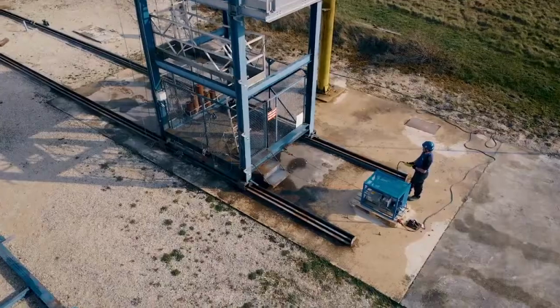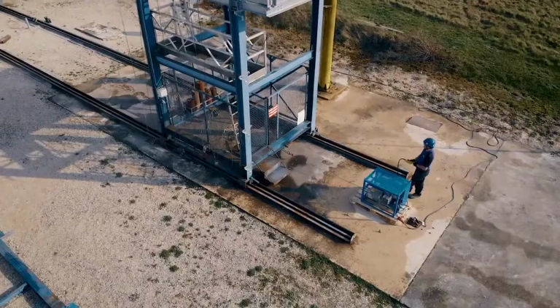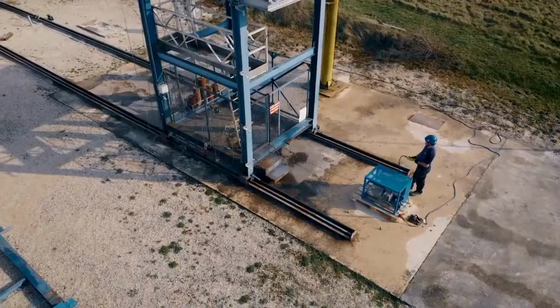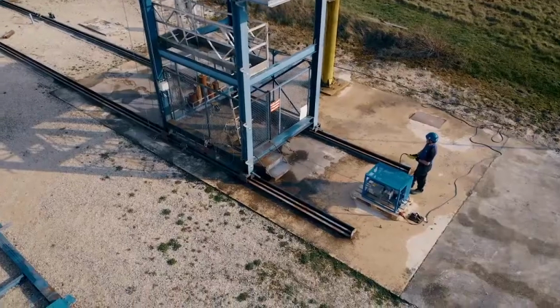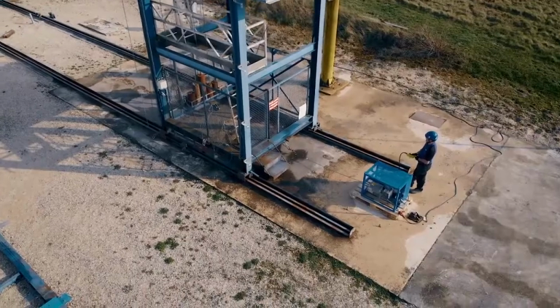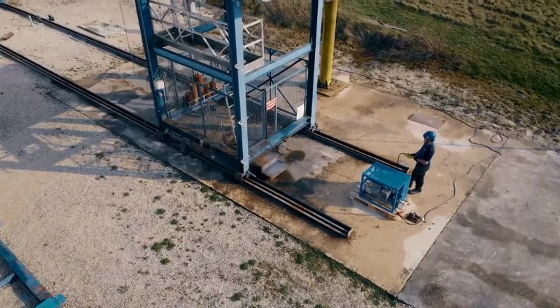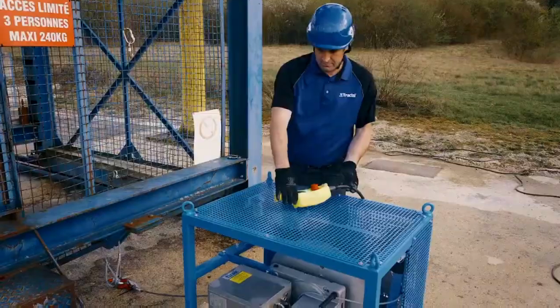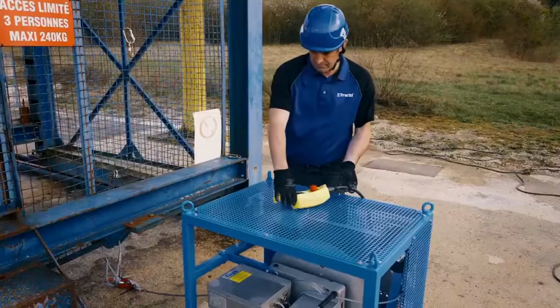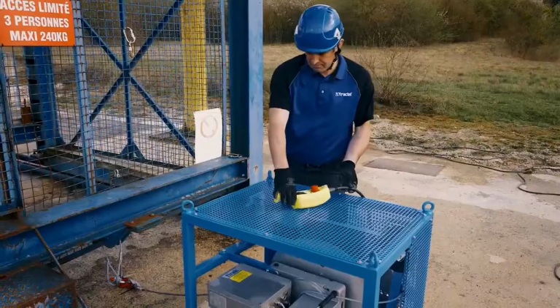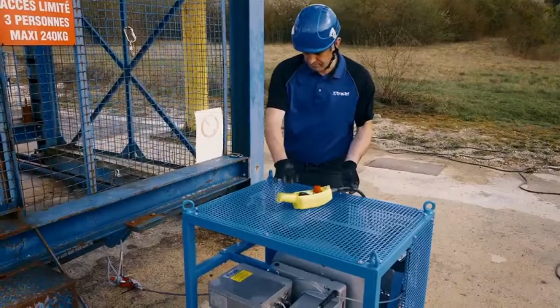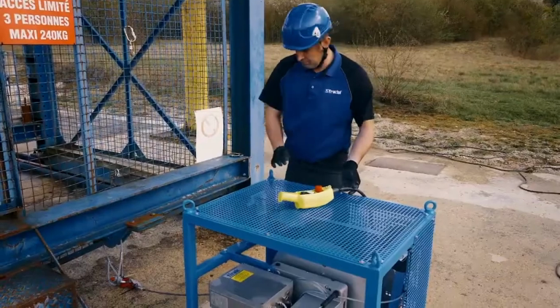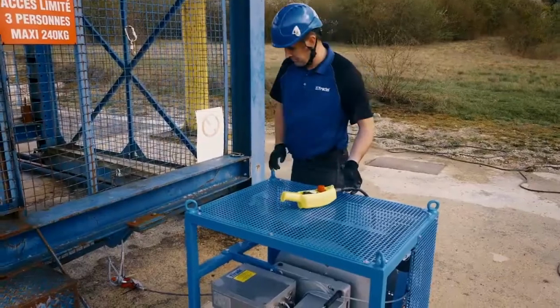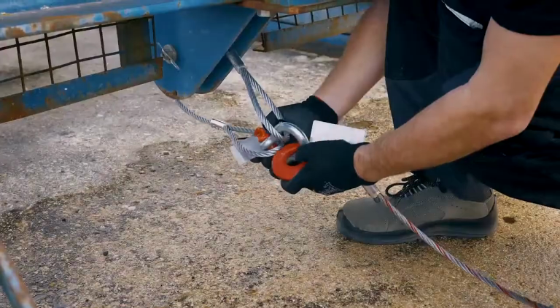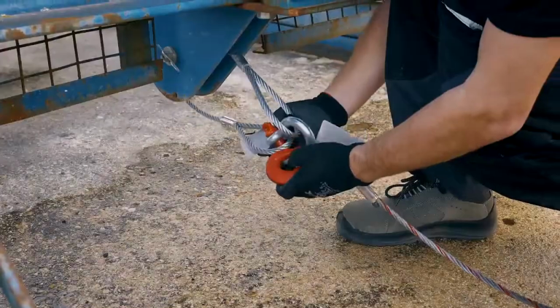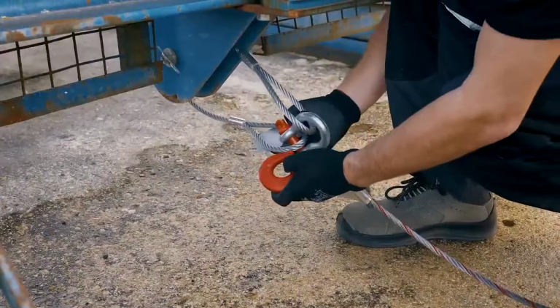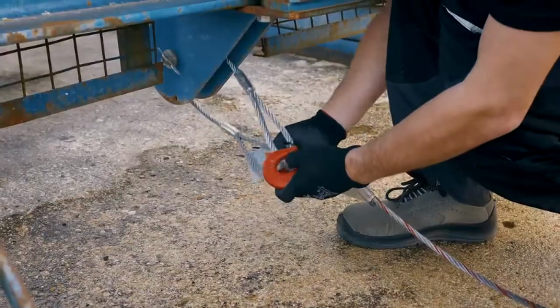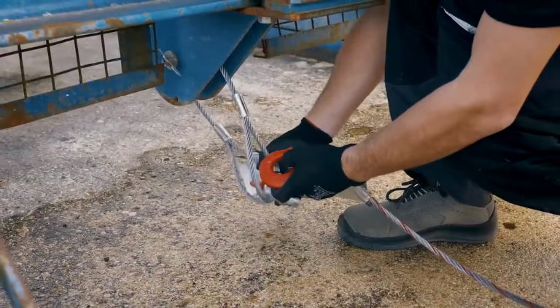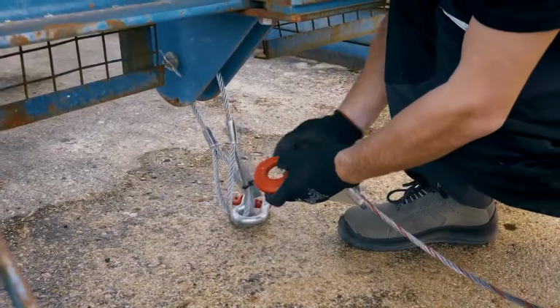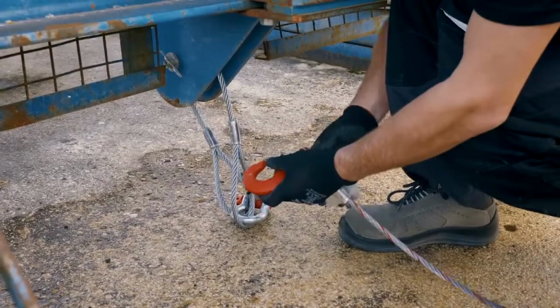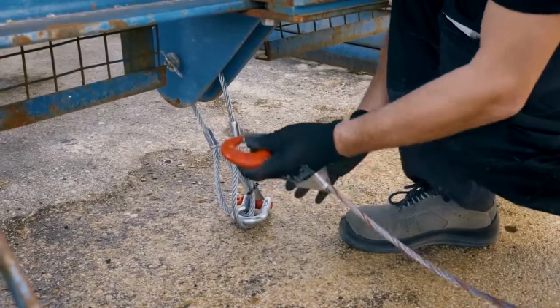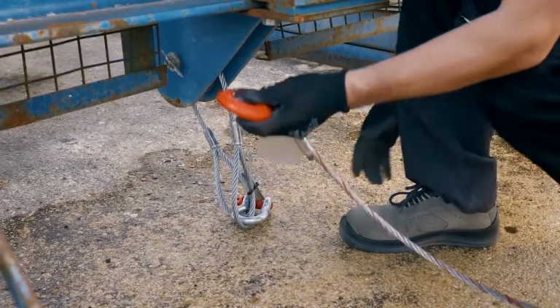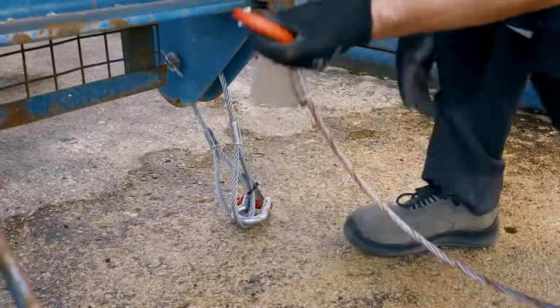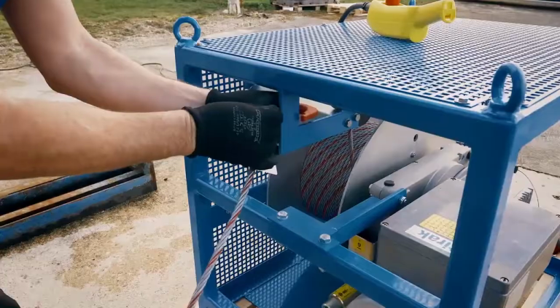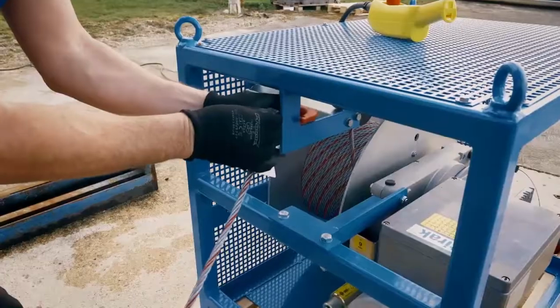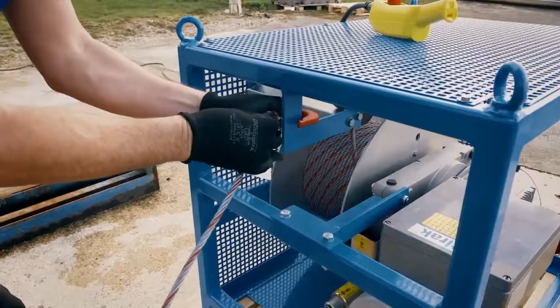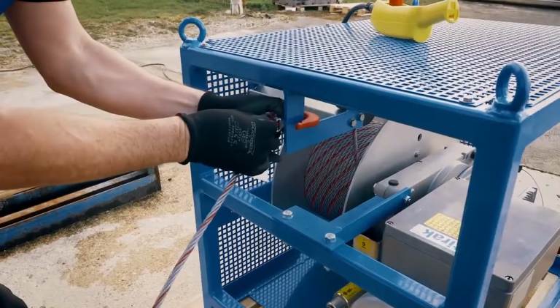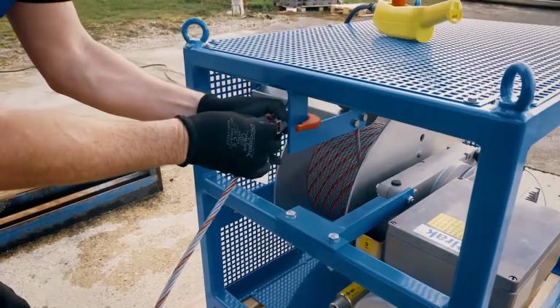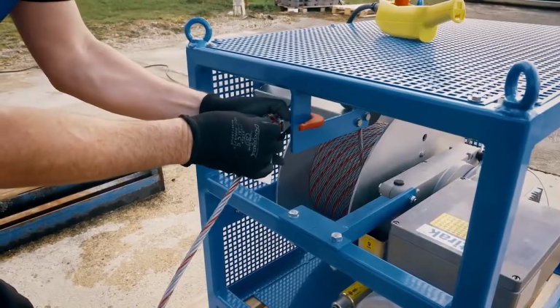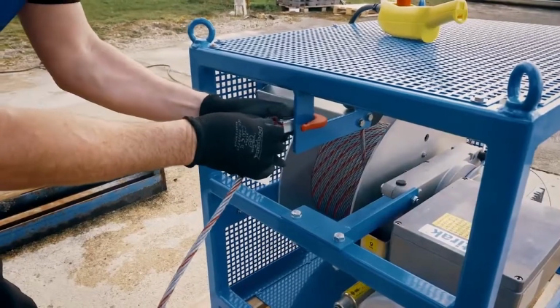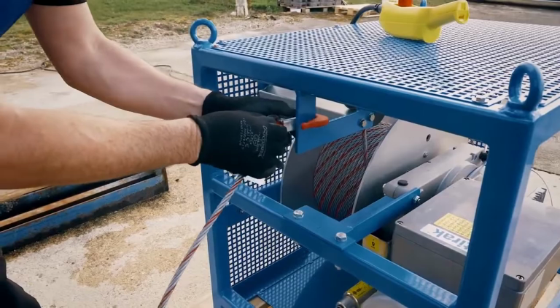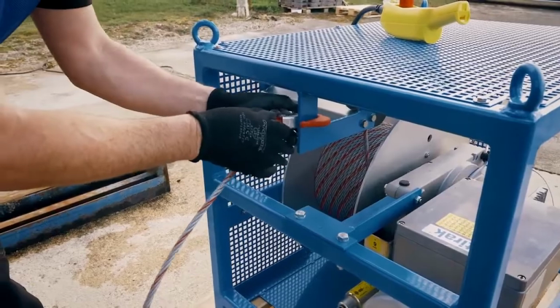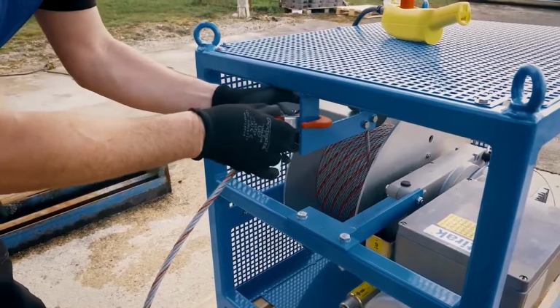If you're interested in discussing how the Turek Mobile Winch can be integrated in your application, contact Tractal today.